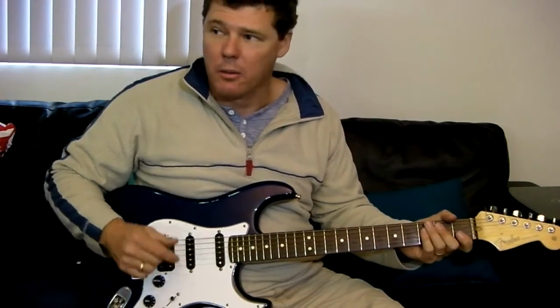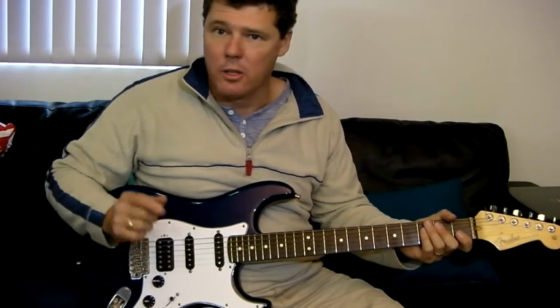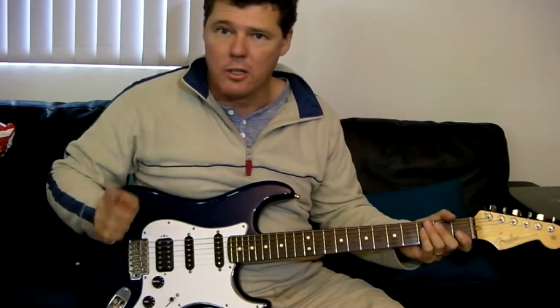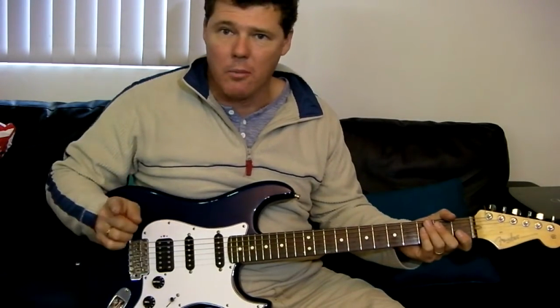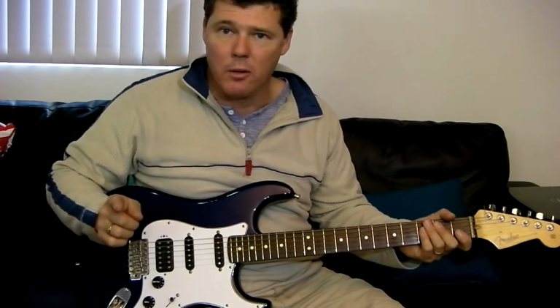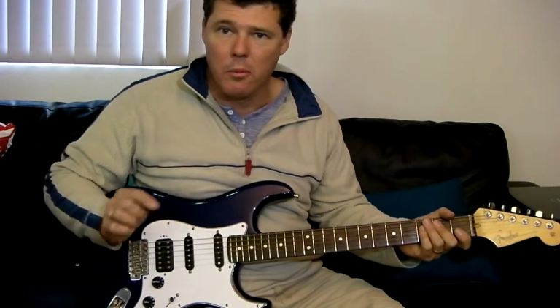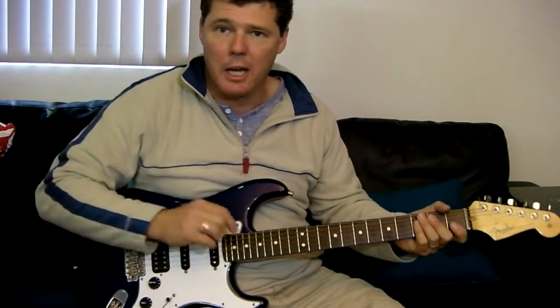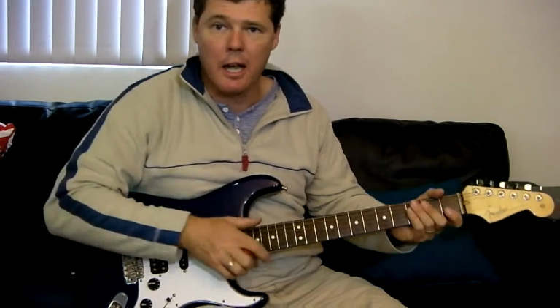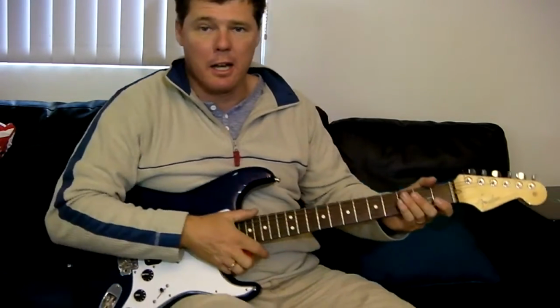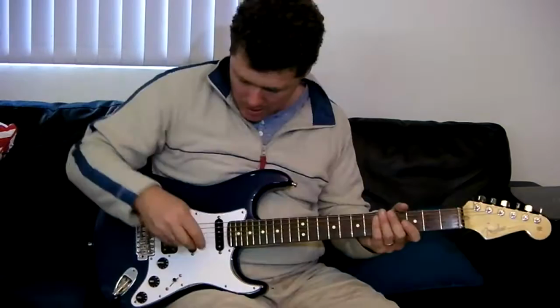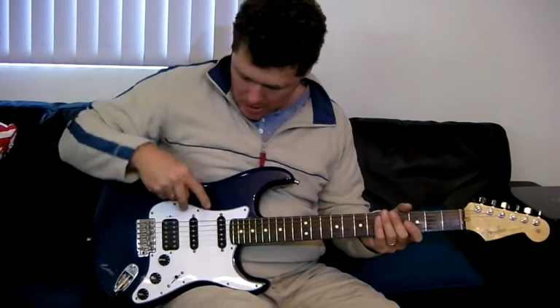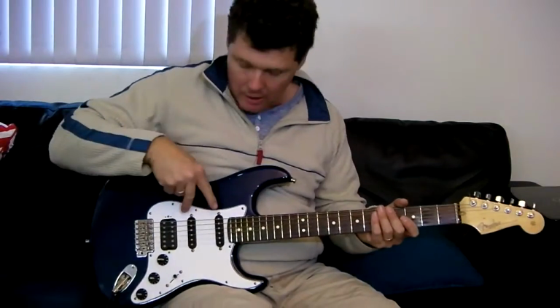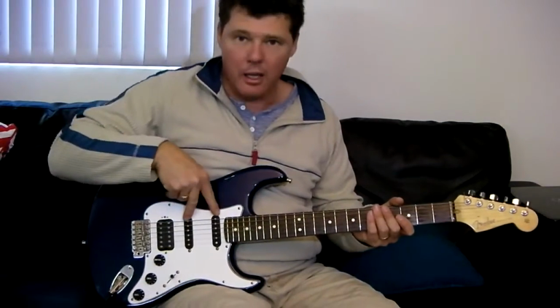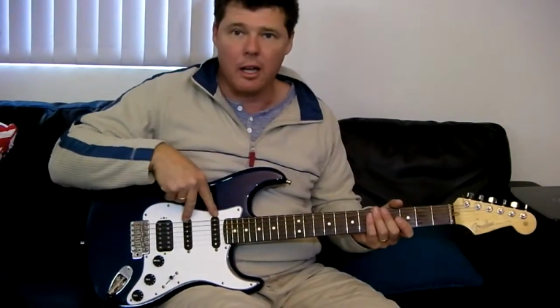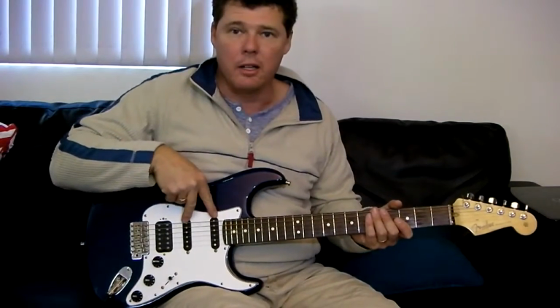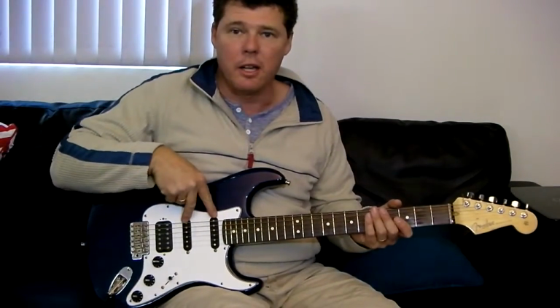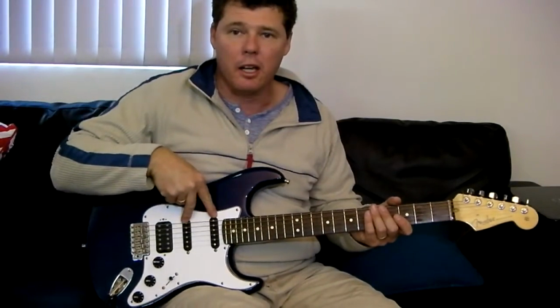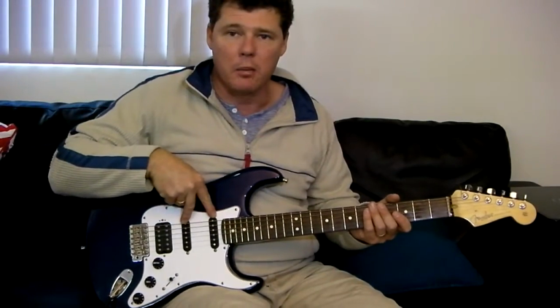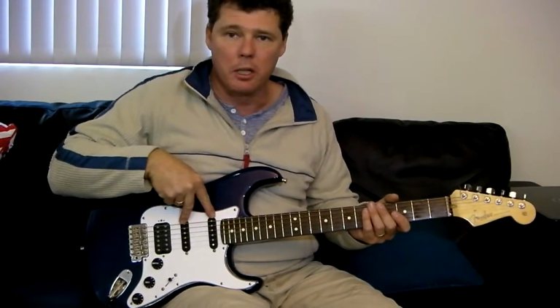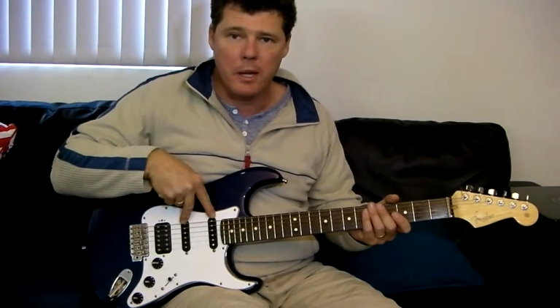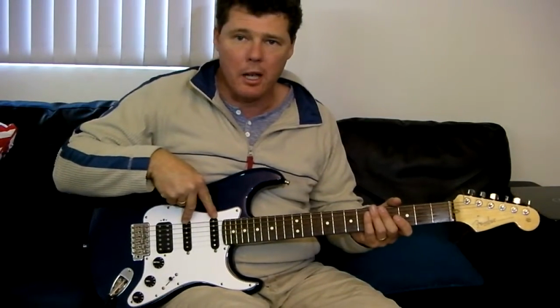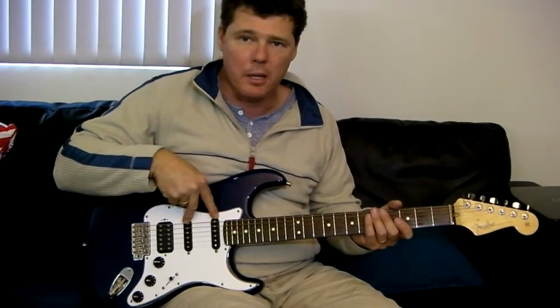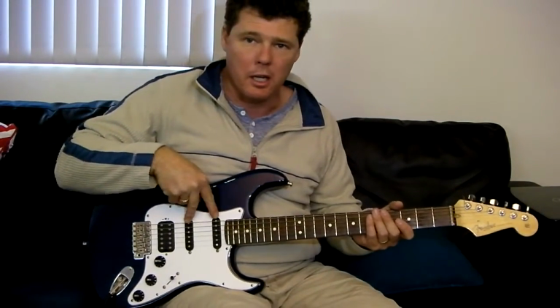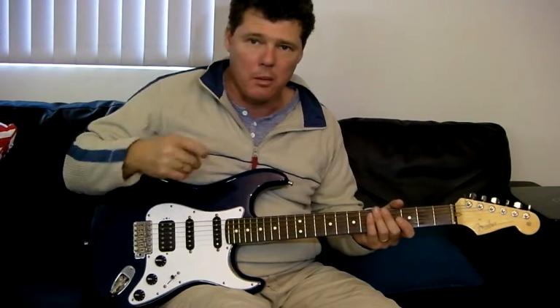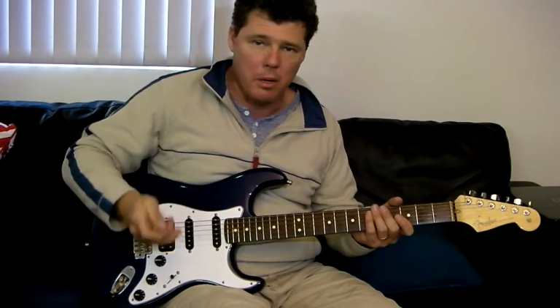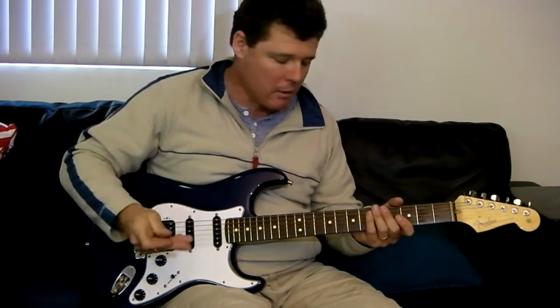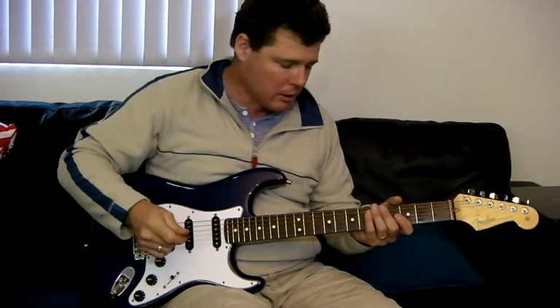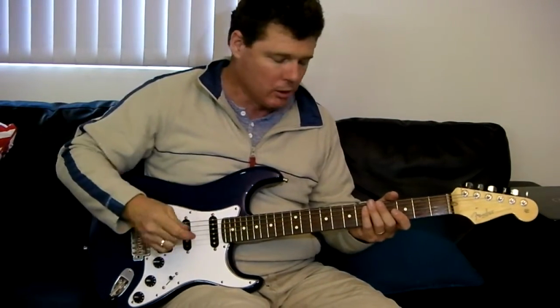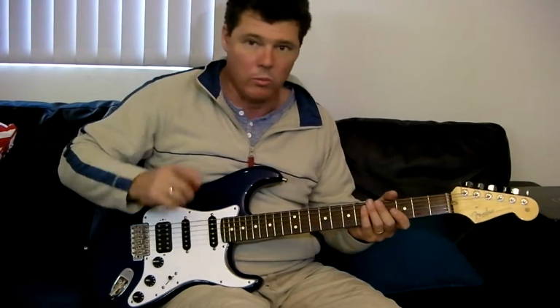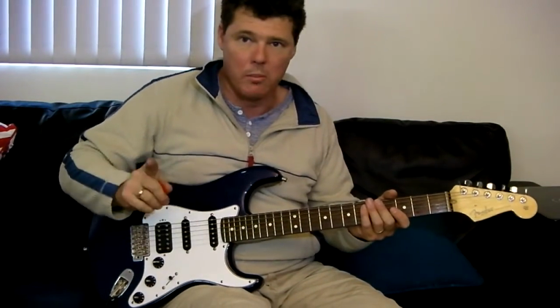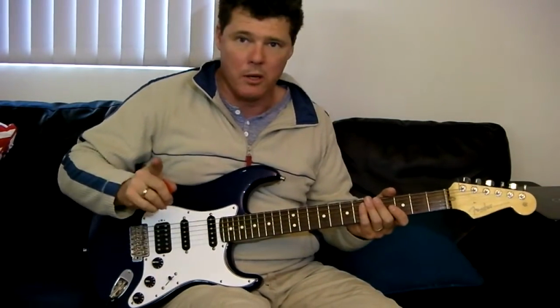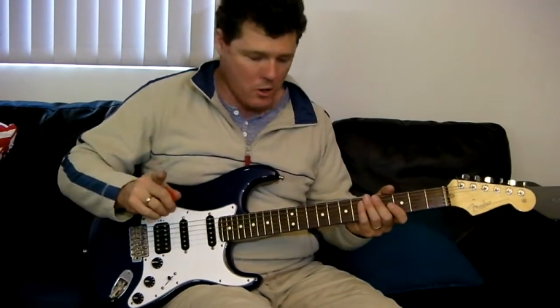So we'll do the same thing with a bit of gain. Neck and middle pickup in parallel with a bit of dirt. [parallel gain demo]